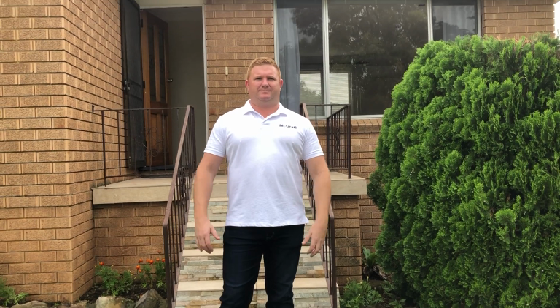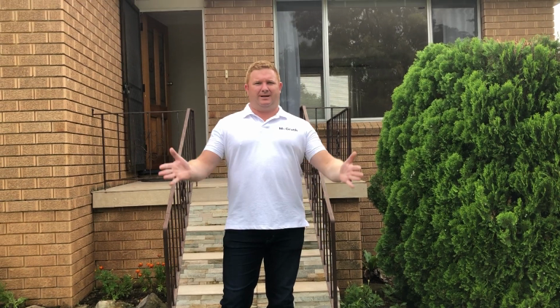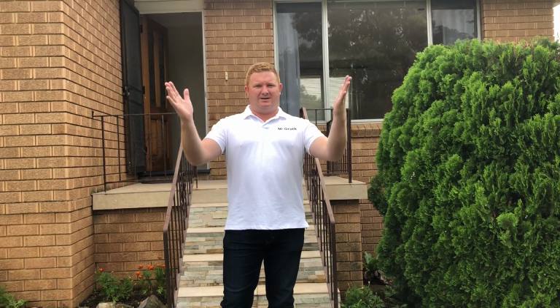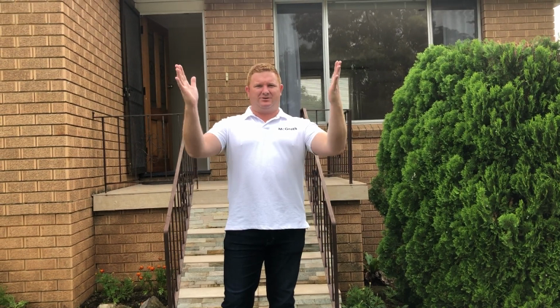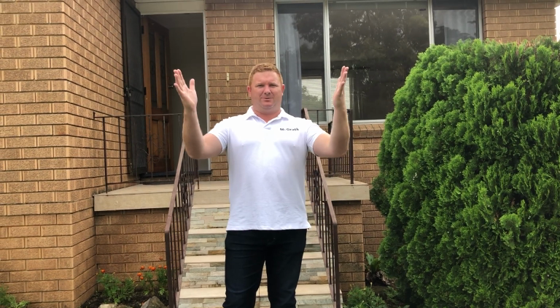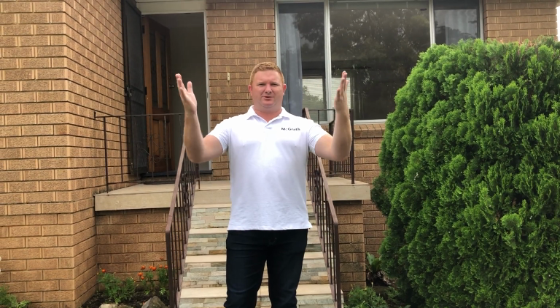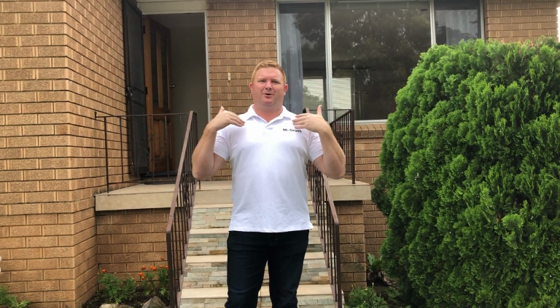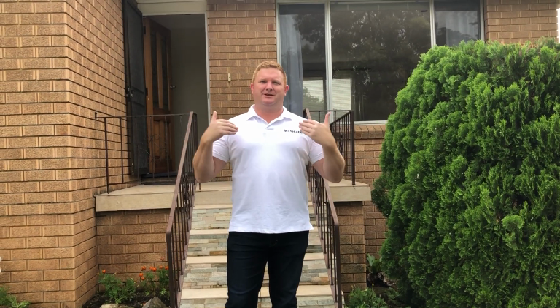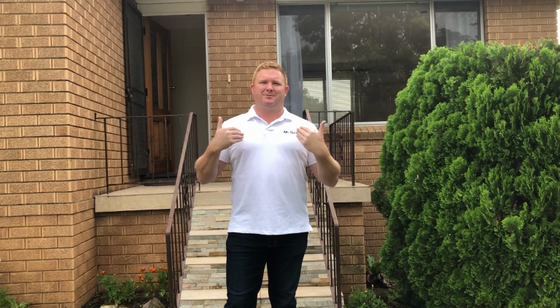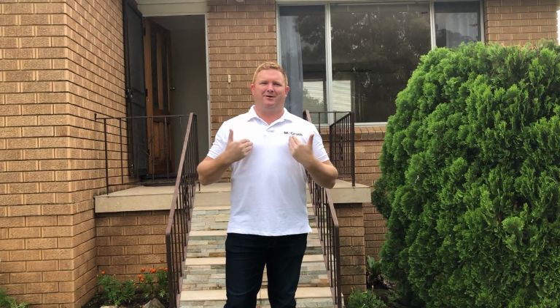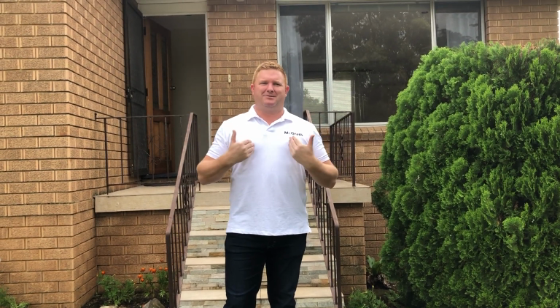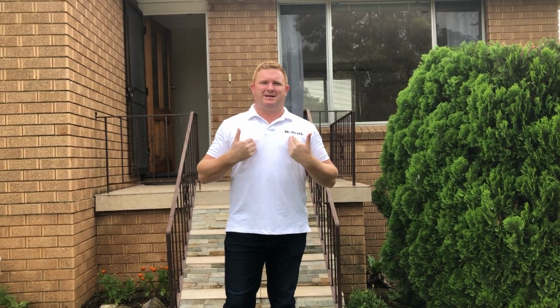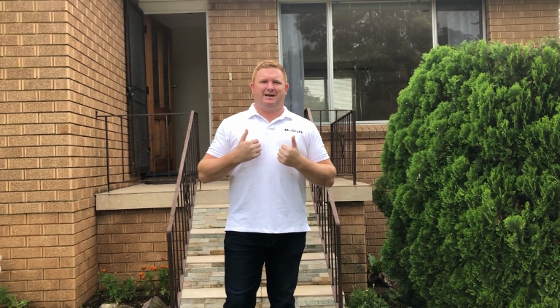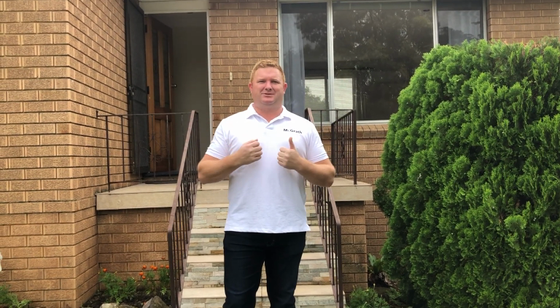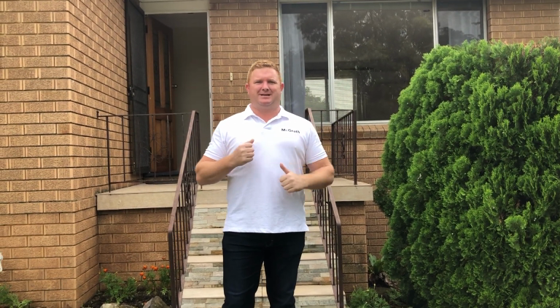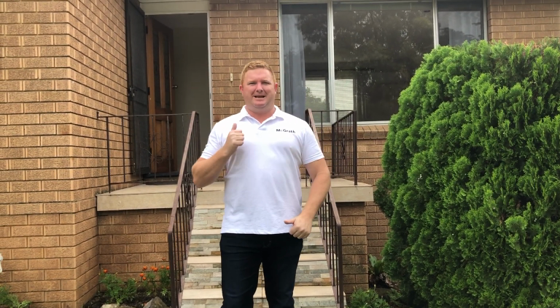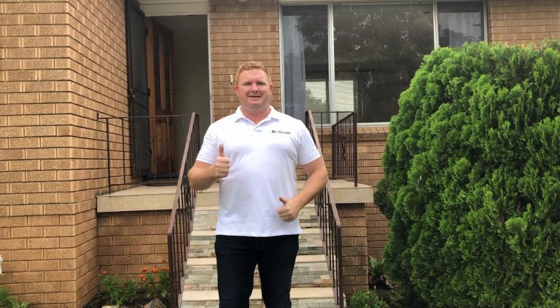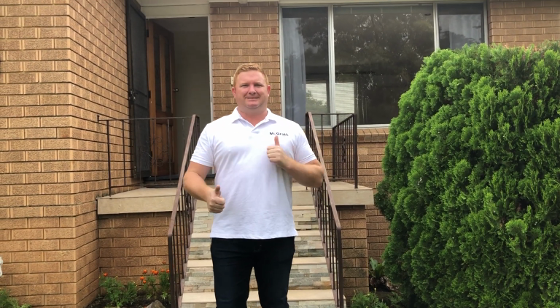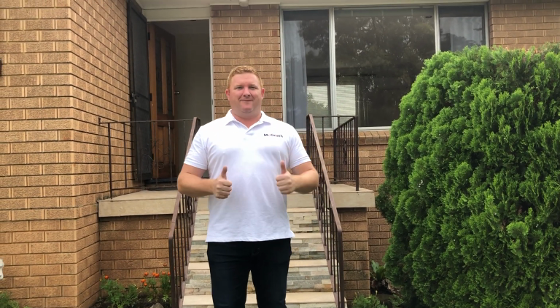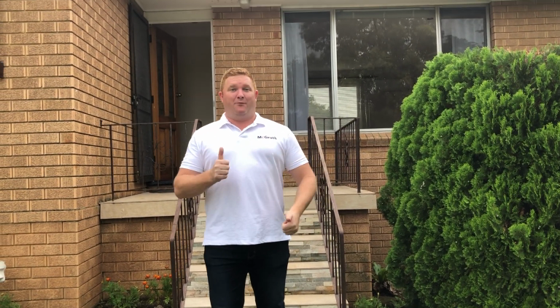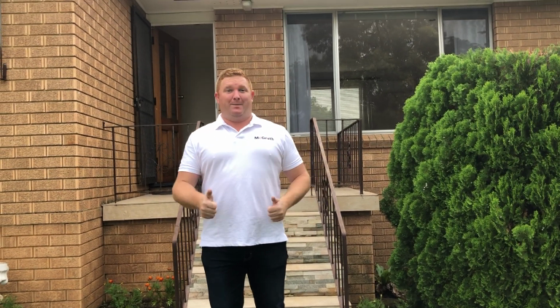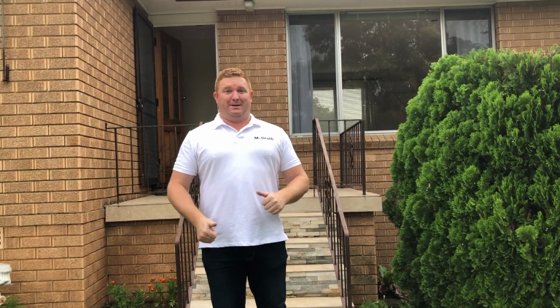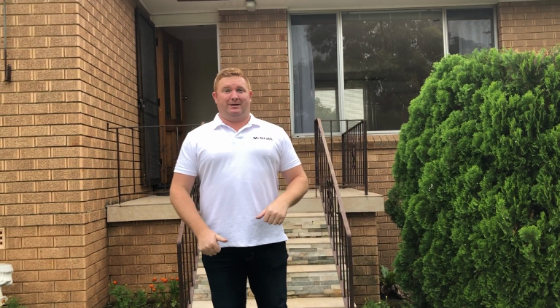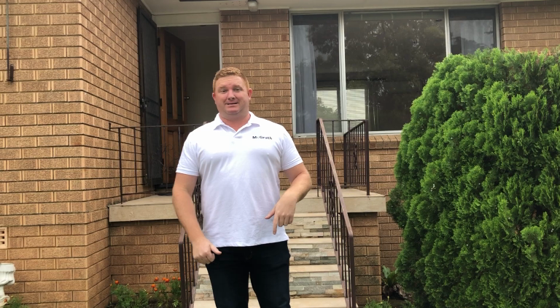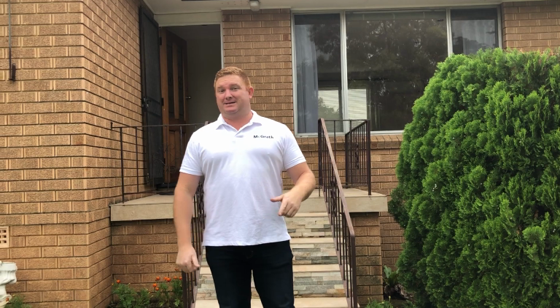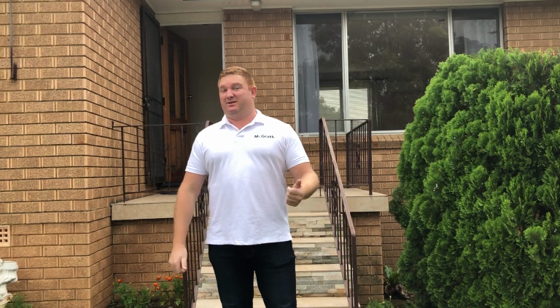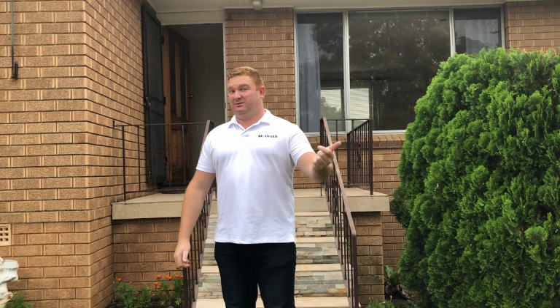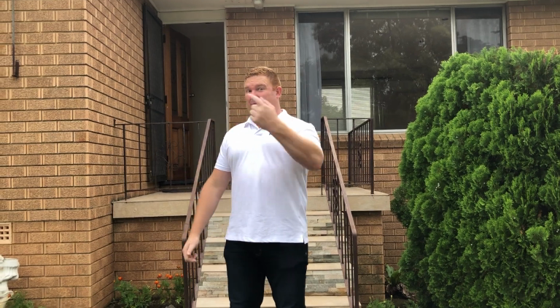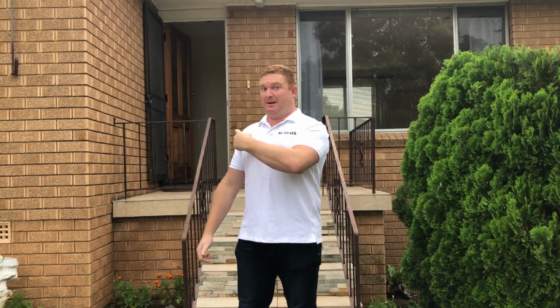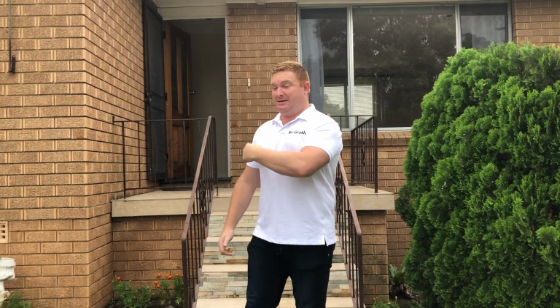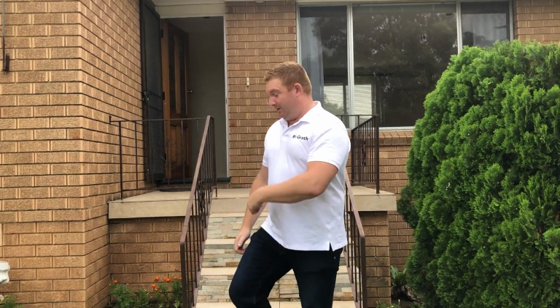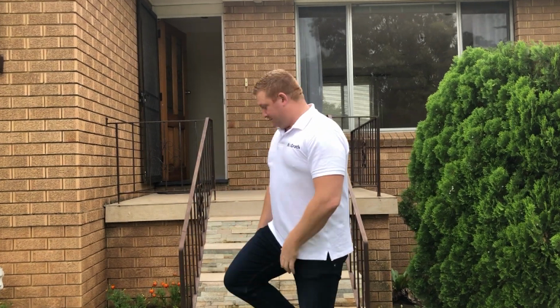Ladies and gentlemen, Joel Hollings from Maguire Estate Agents again for Manning Place at Seven Hills. Why don't we come and take a look?